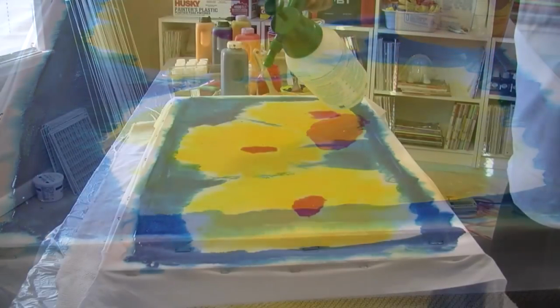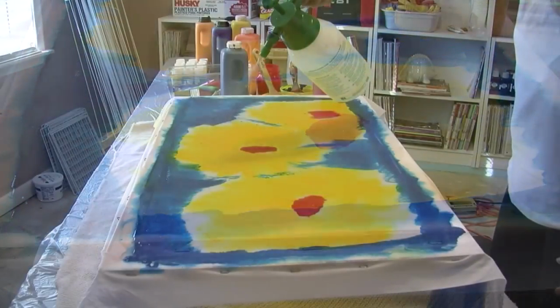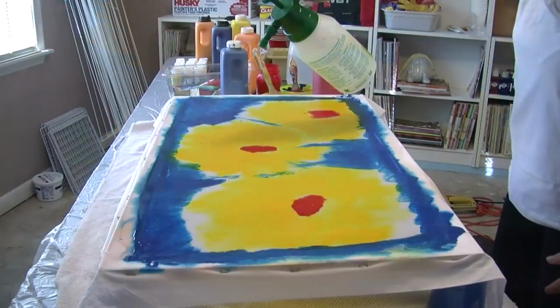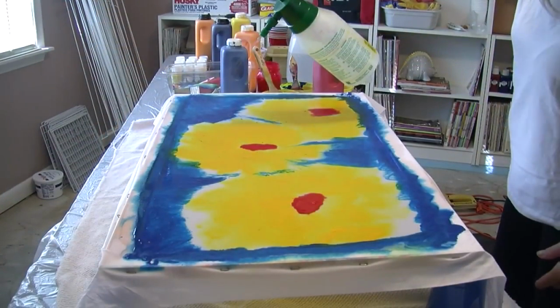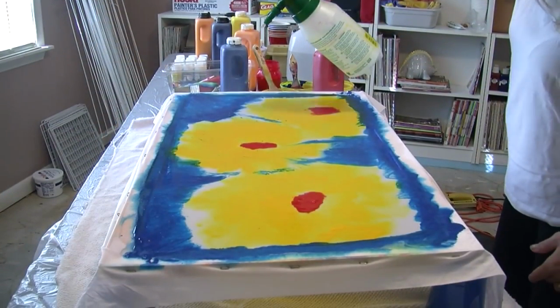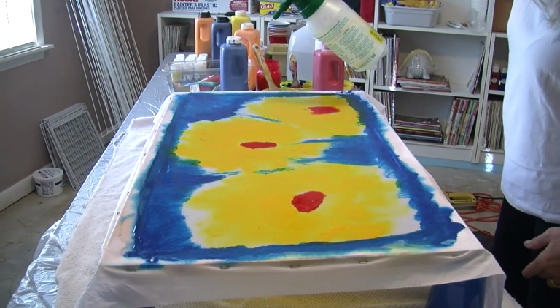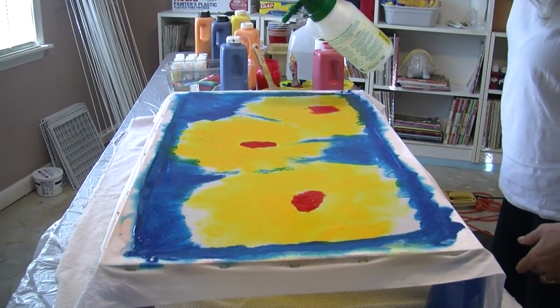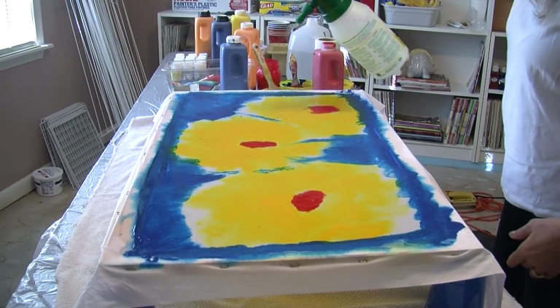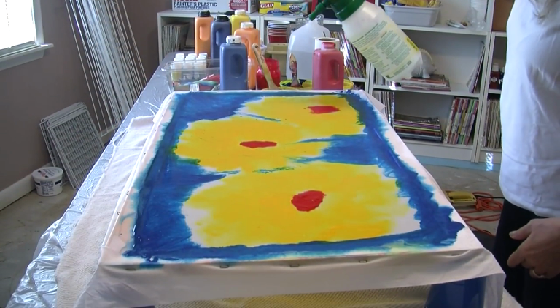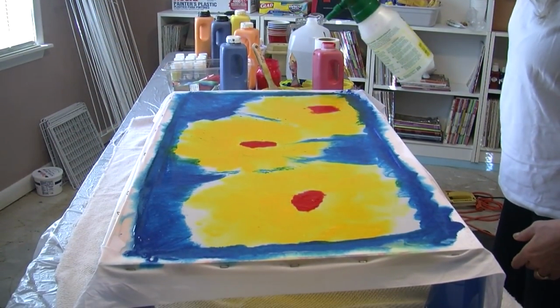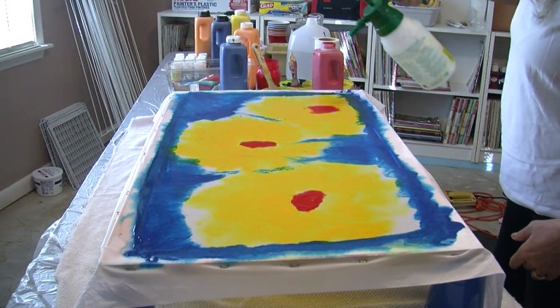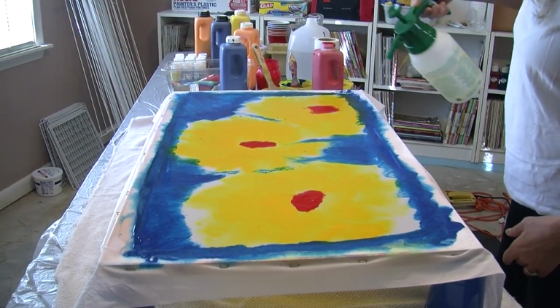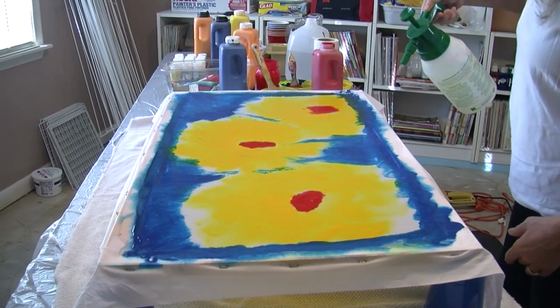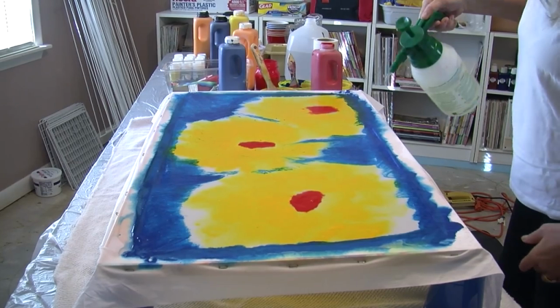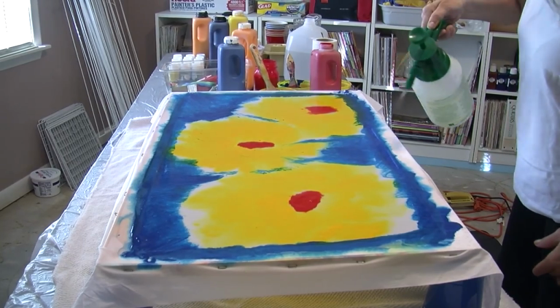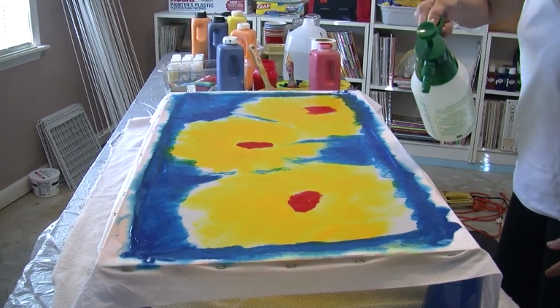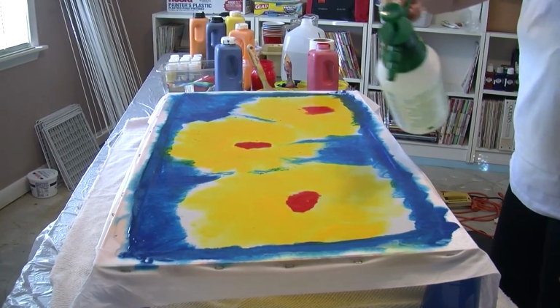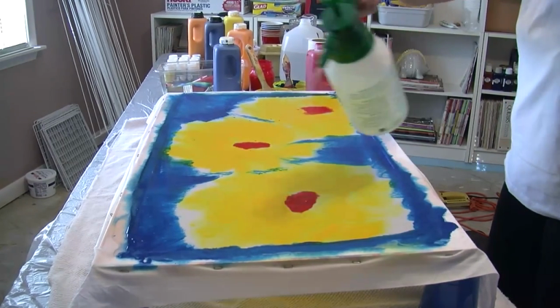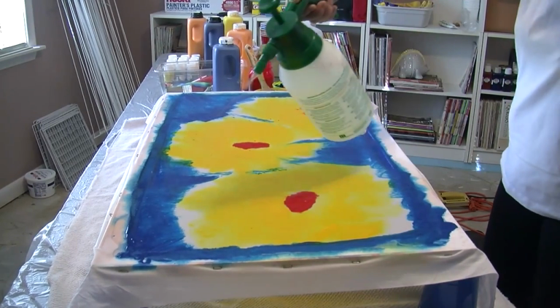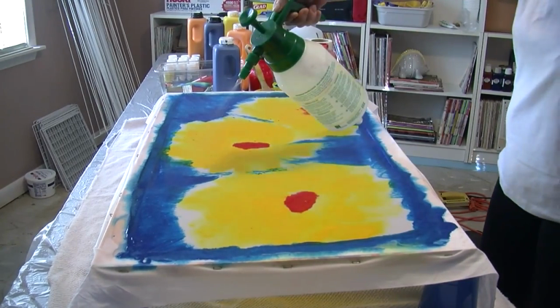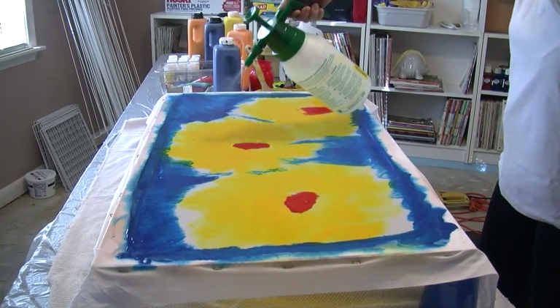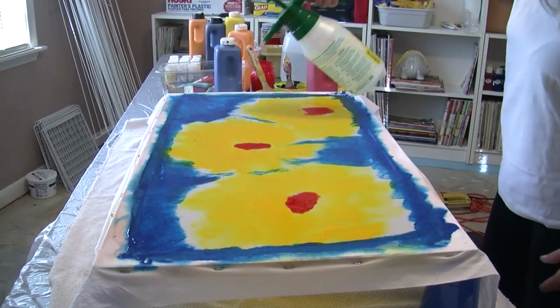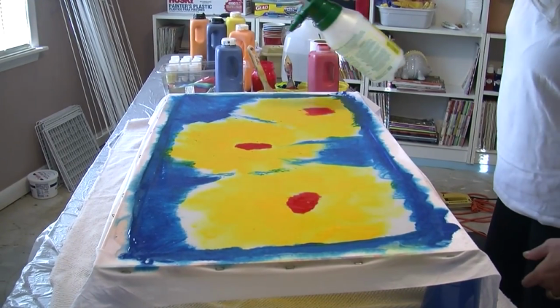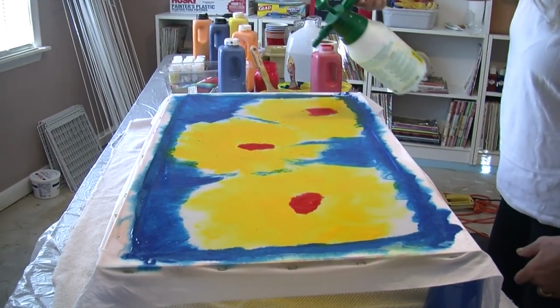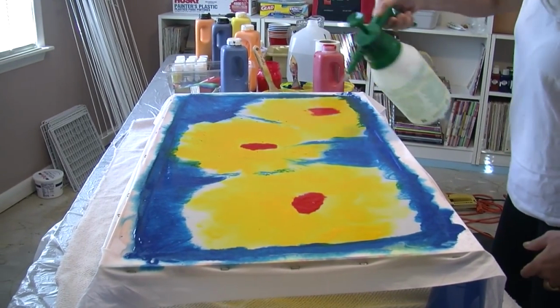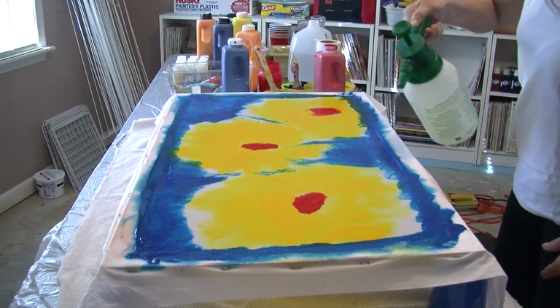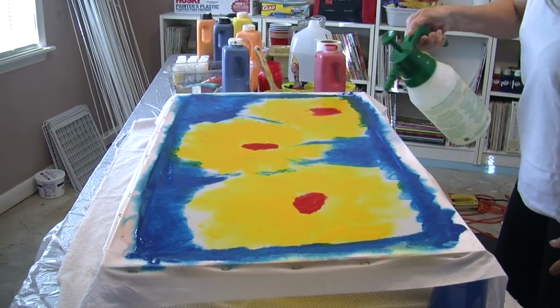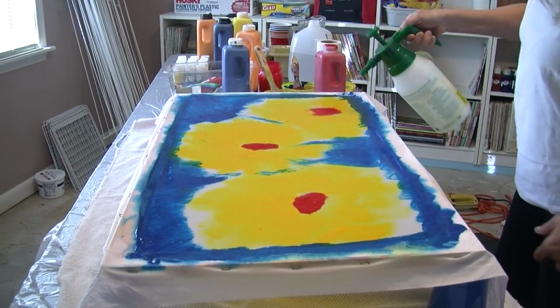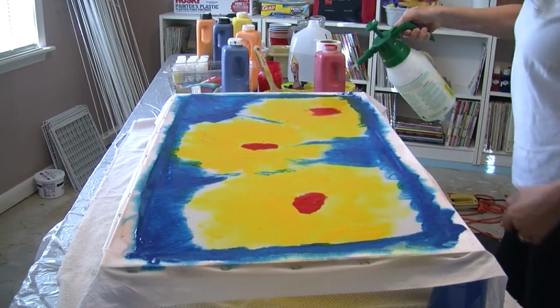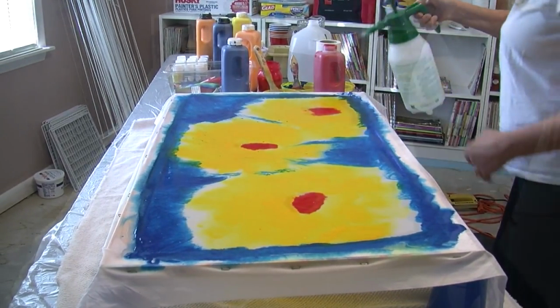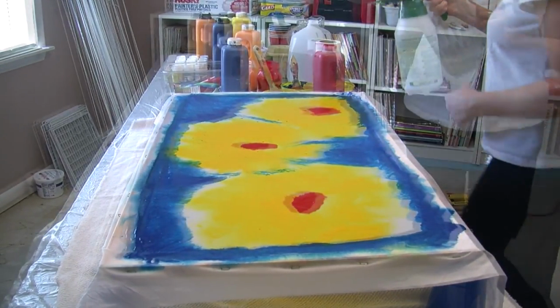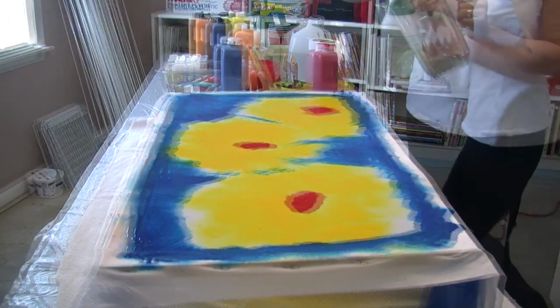Step 3. It is important to continue to soak your canvas with water as you continue painting.